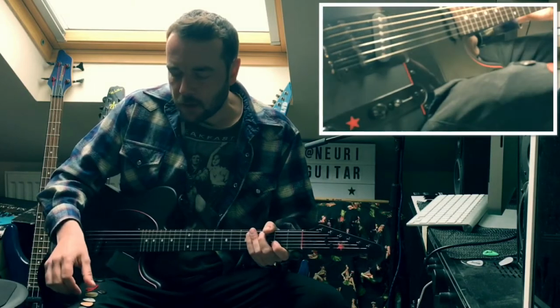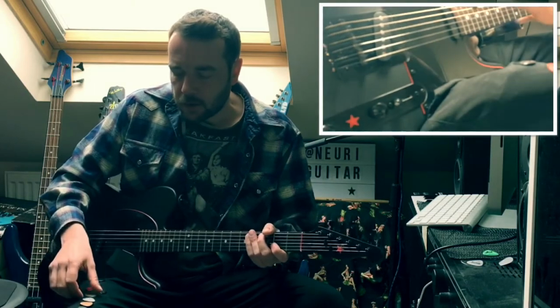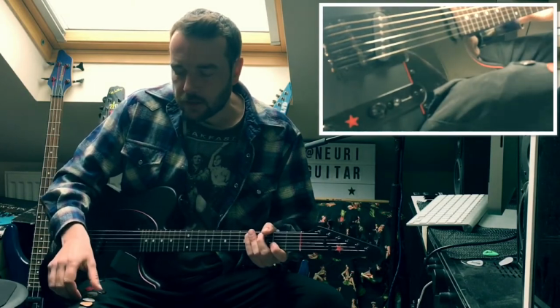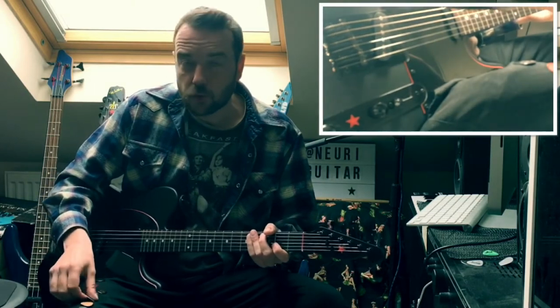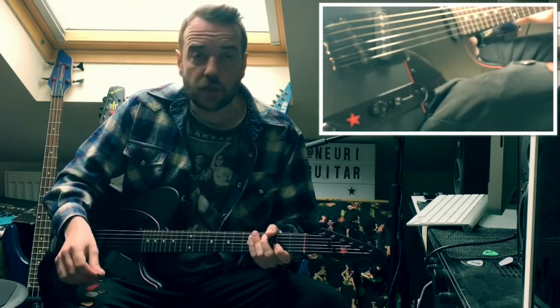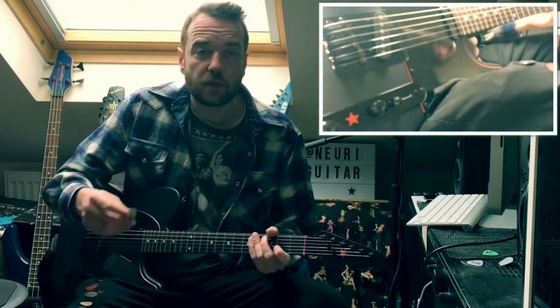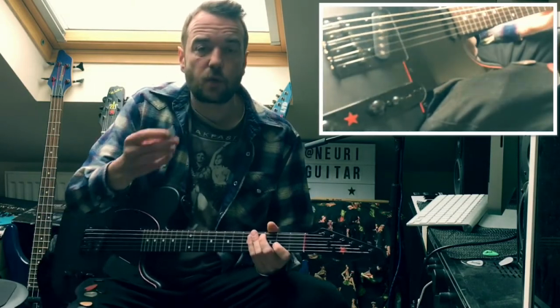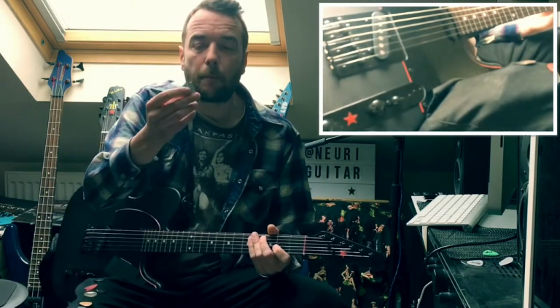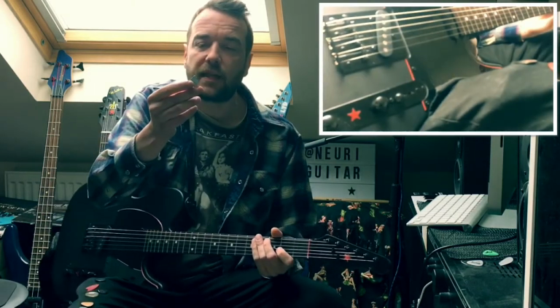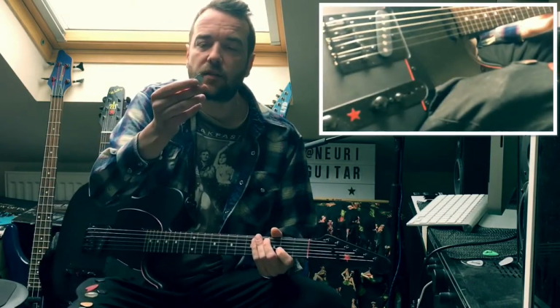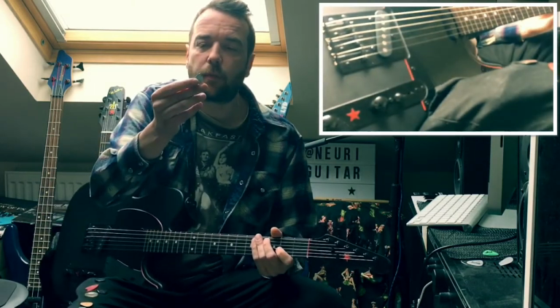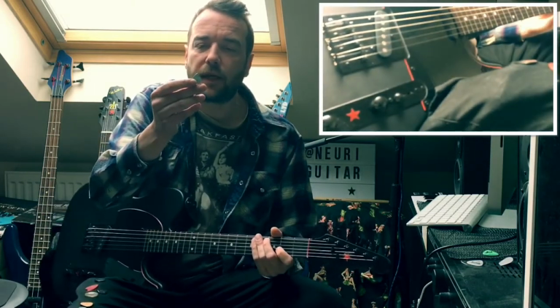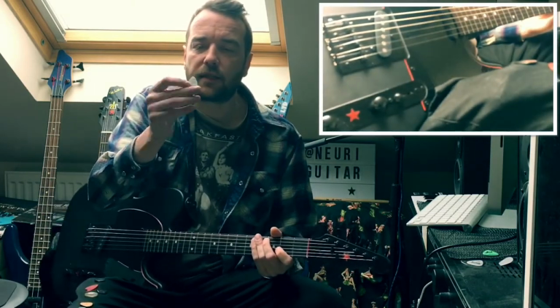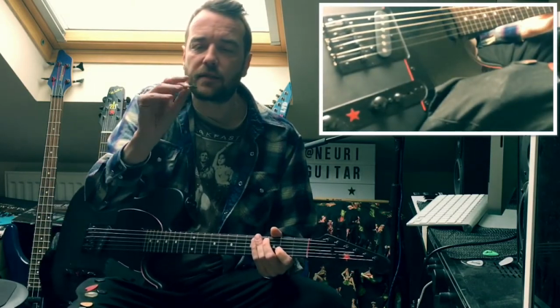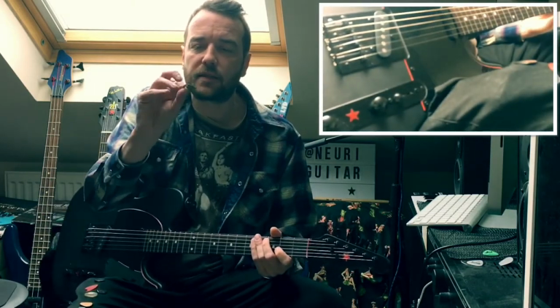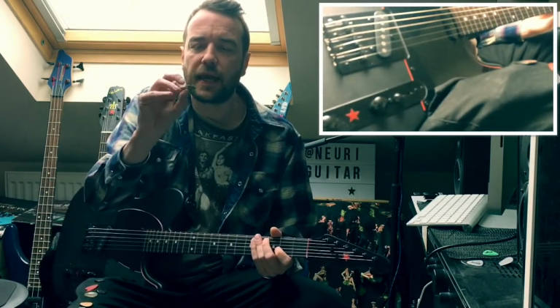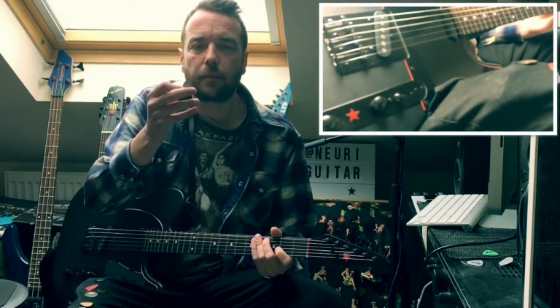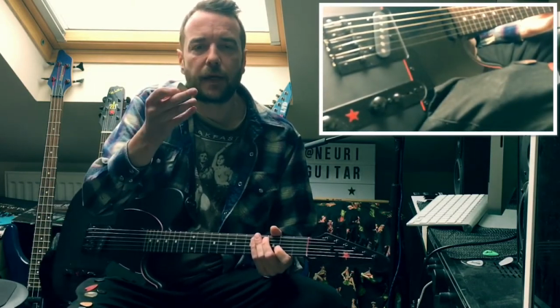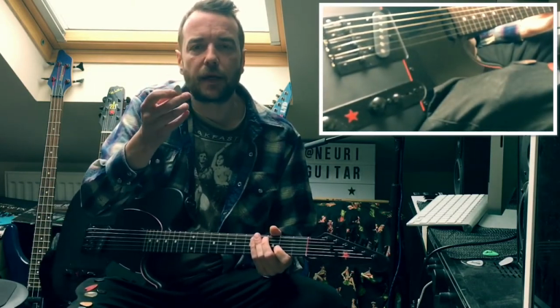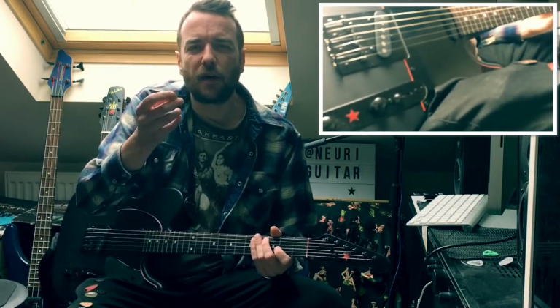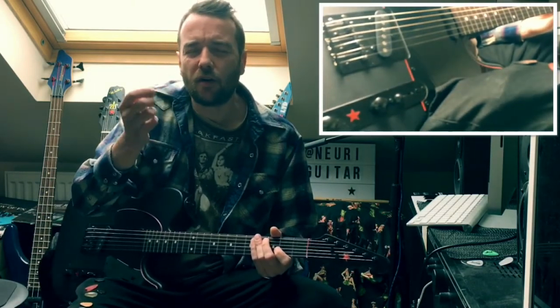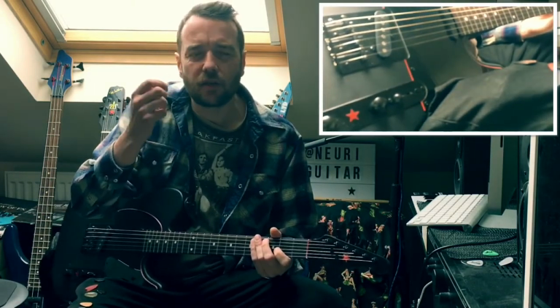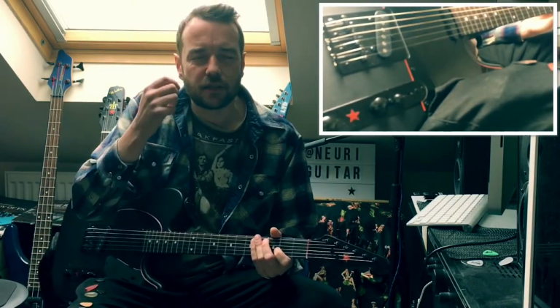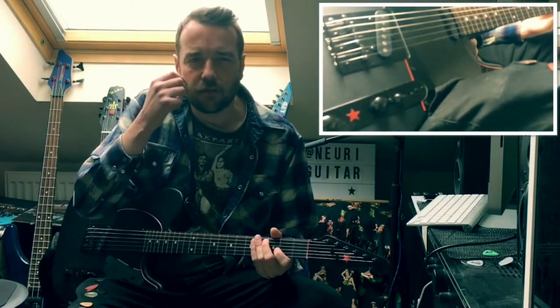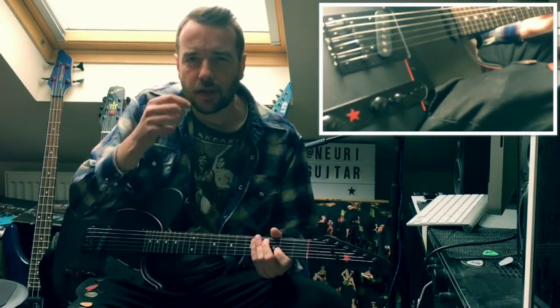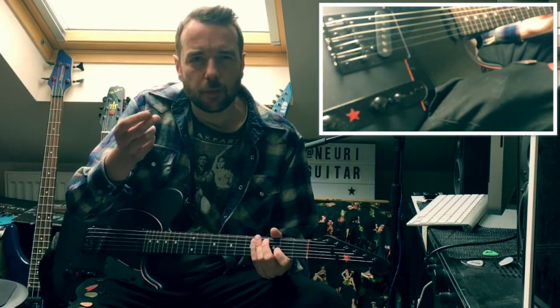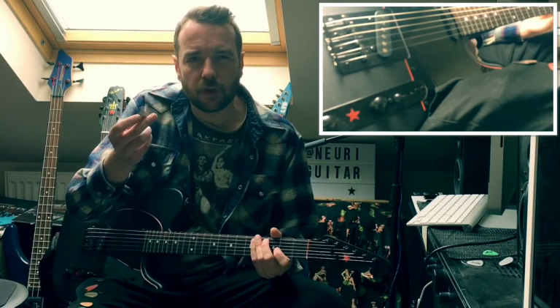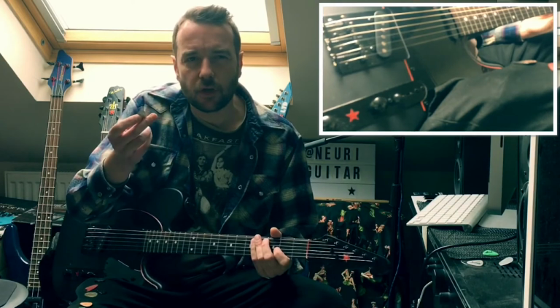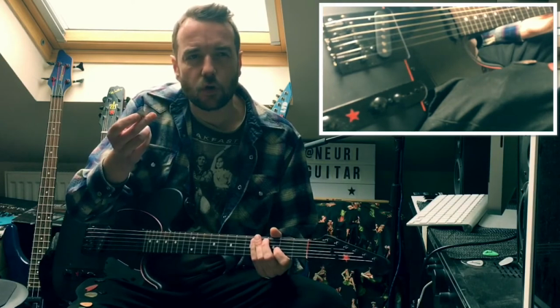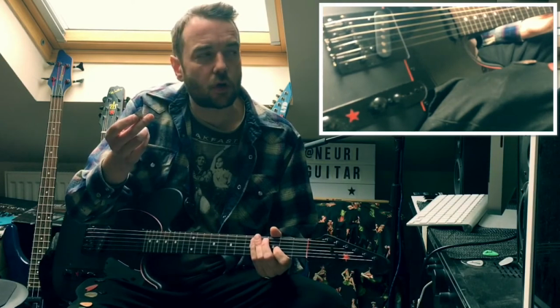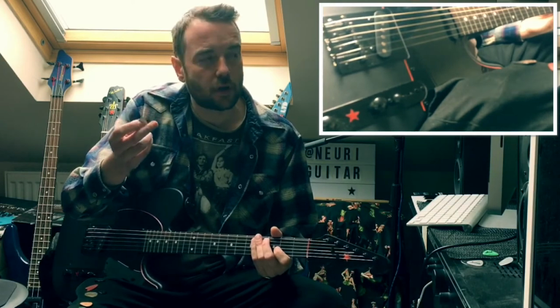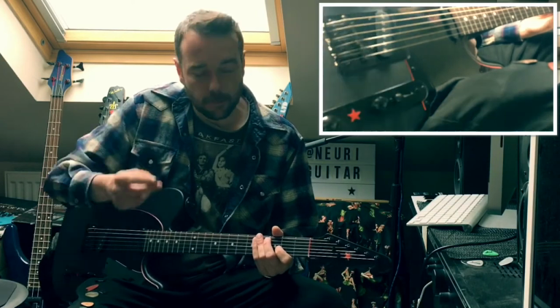Now switching to a metal pick. This is a tech pick. All these are available if you Google them.